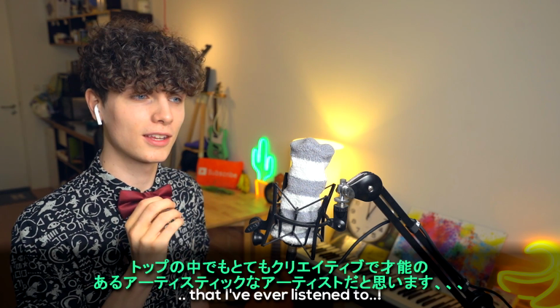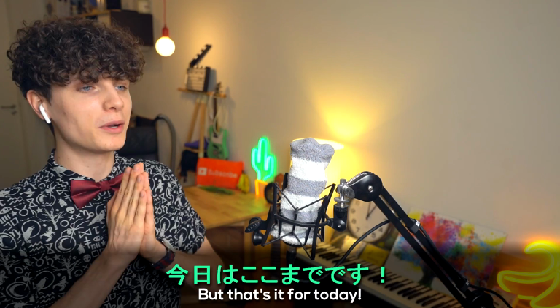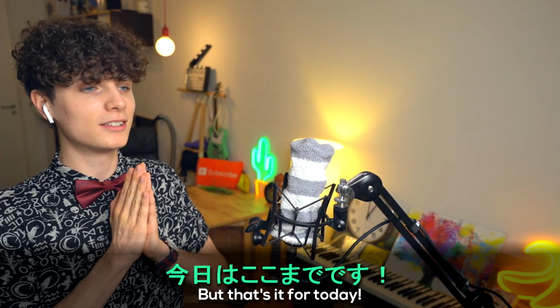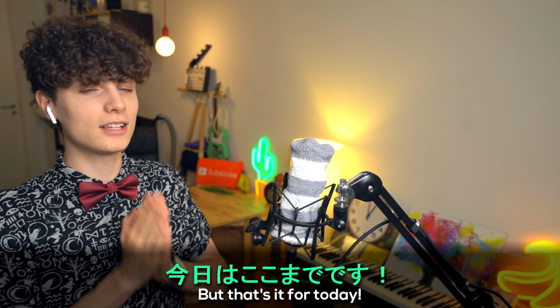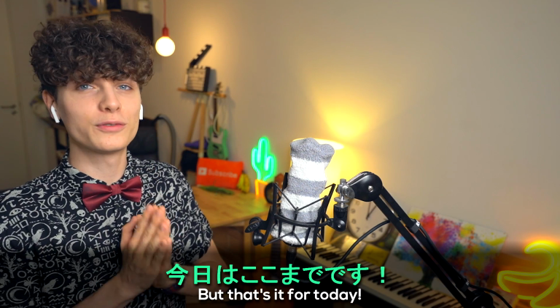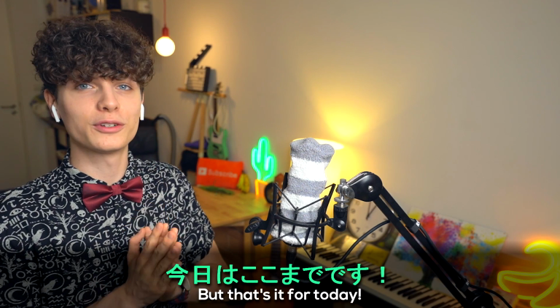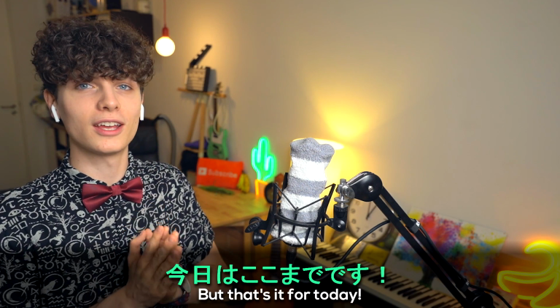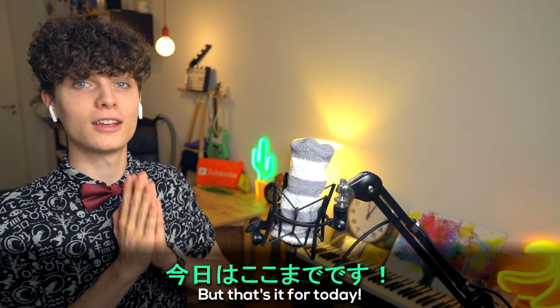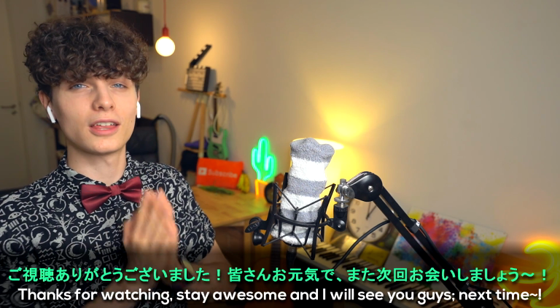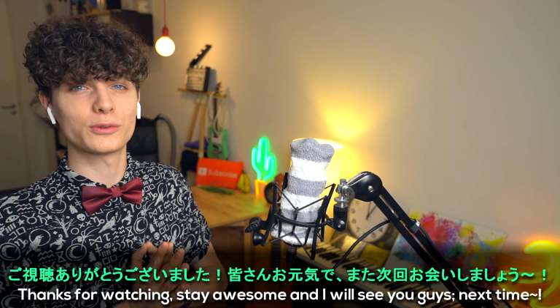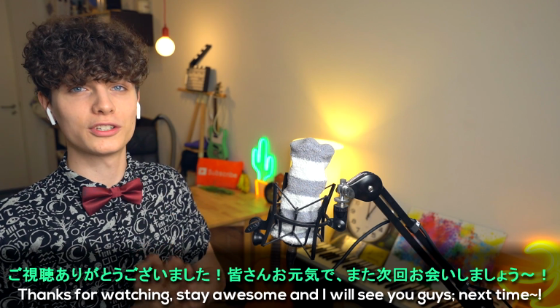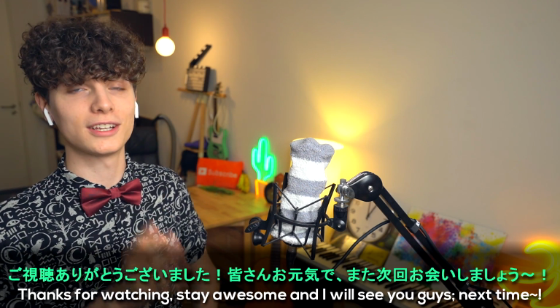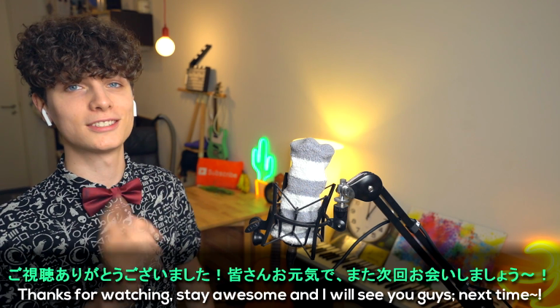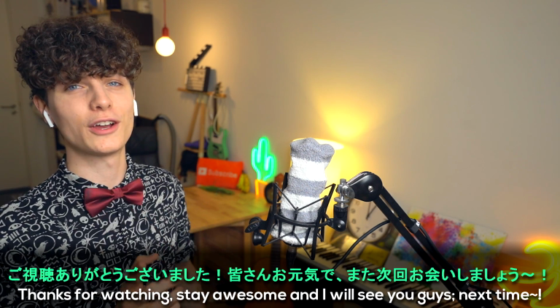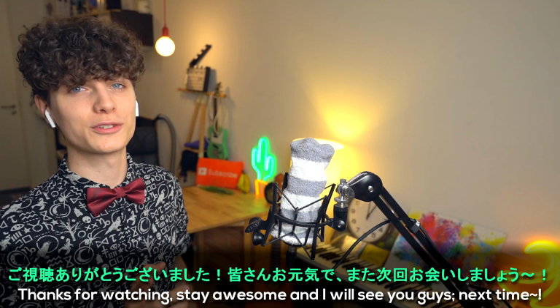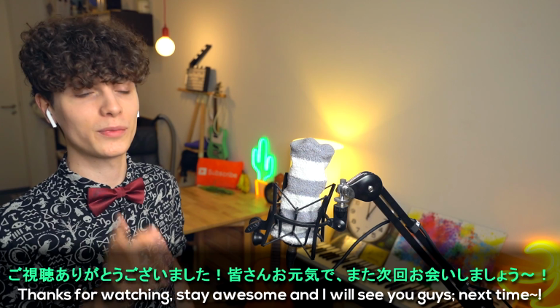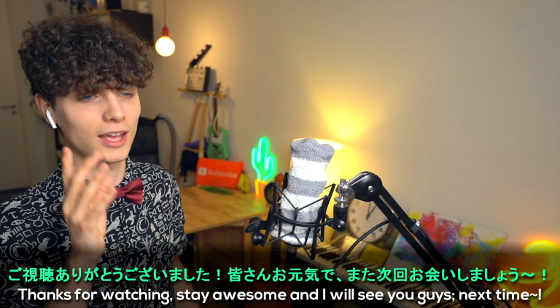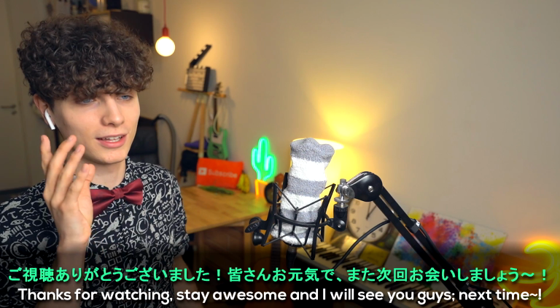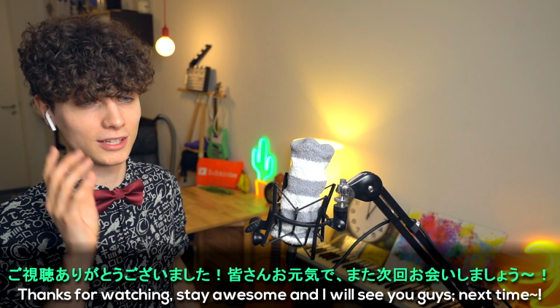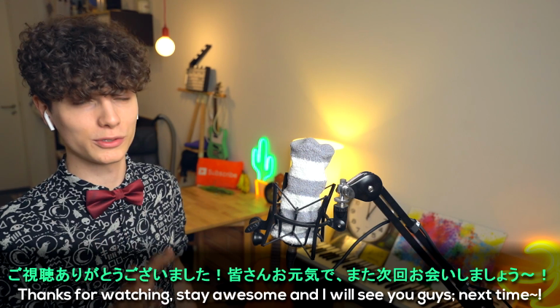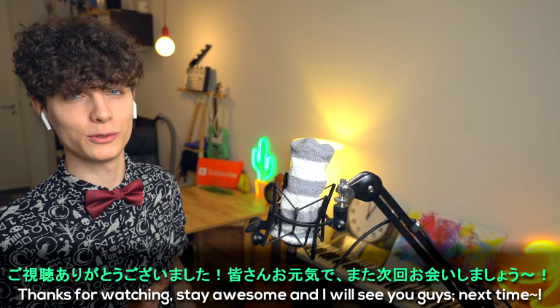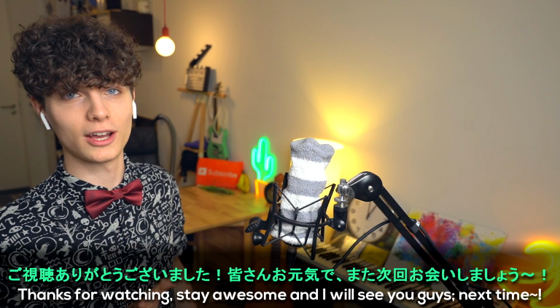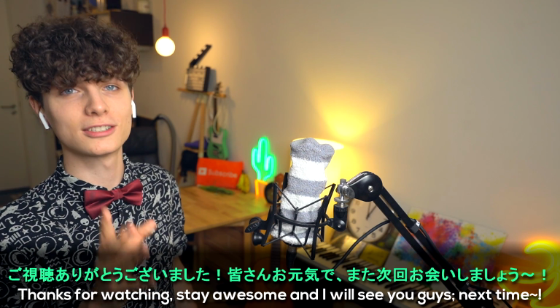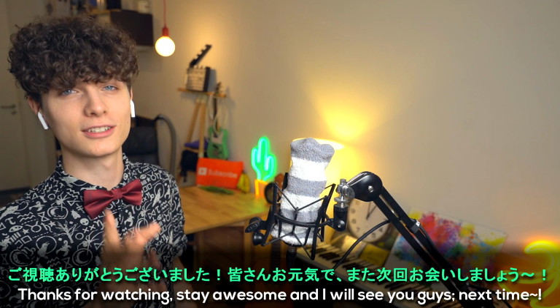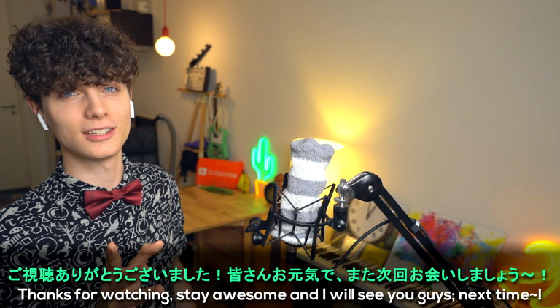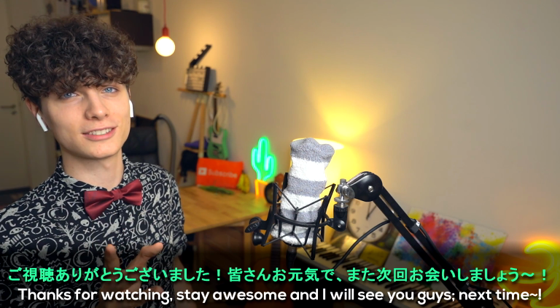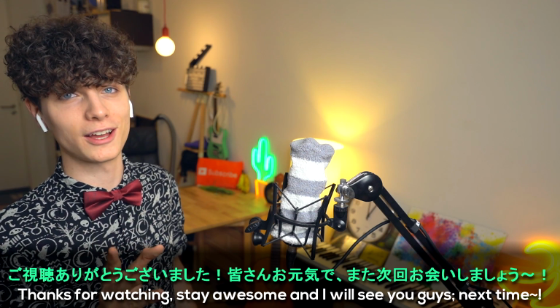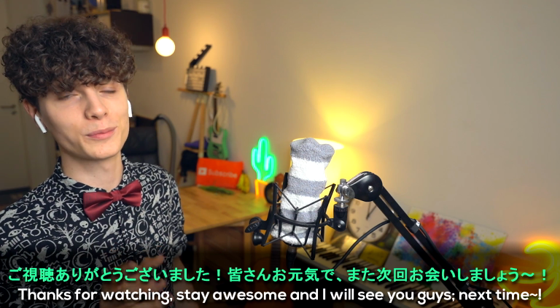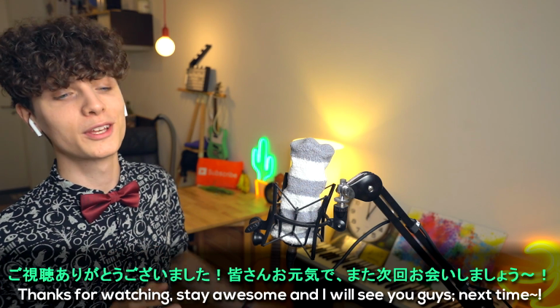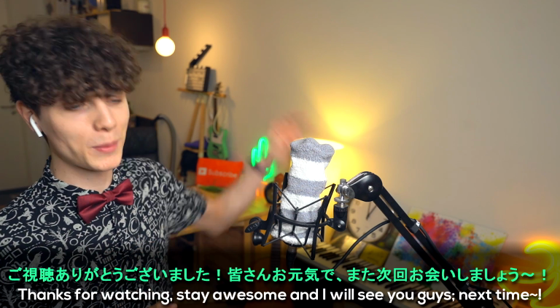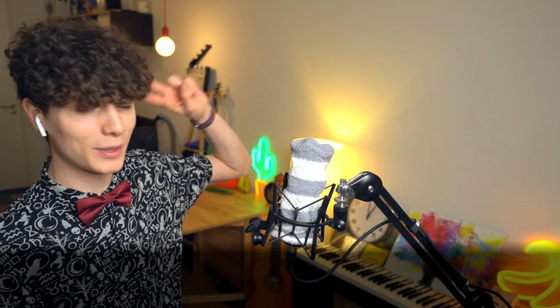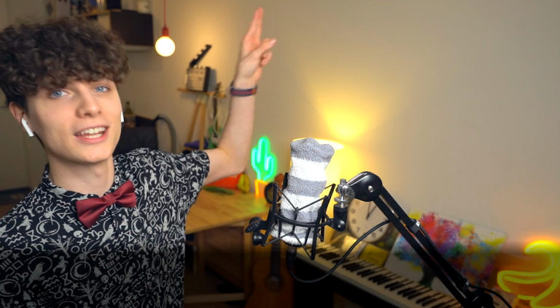But that's it for today. Thanks for watching, stay awesome, and I will see you guys next time. Bye bye!